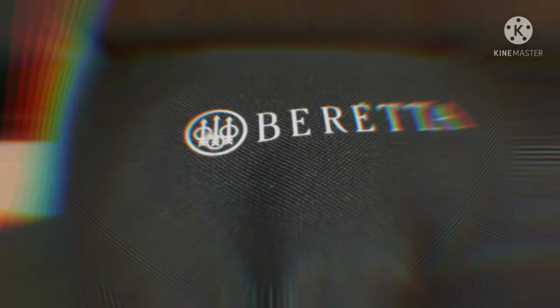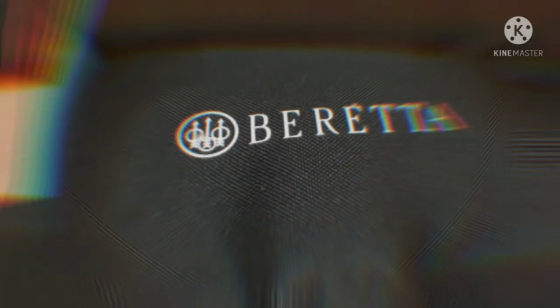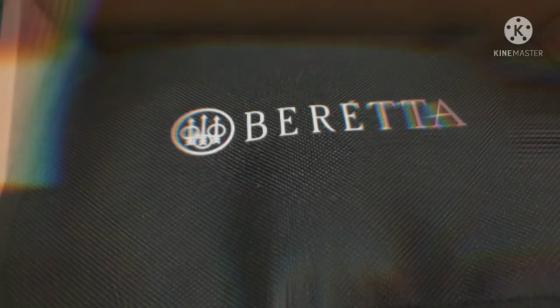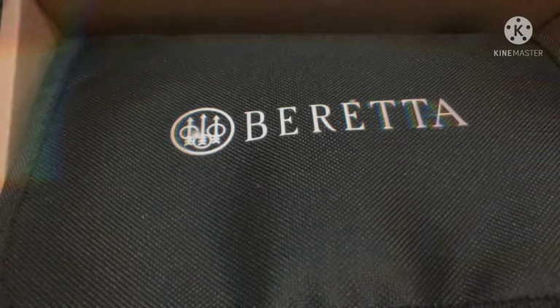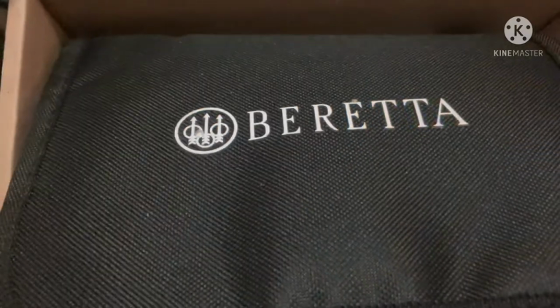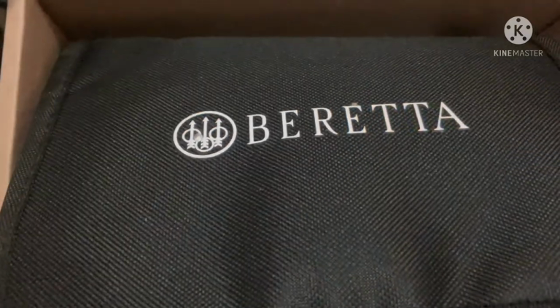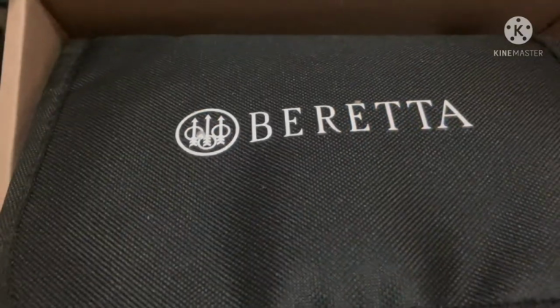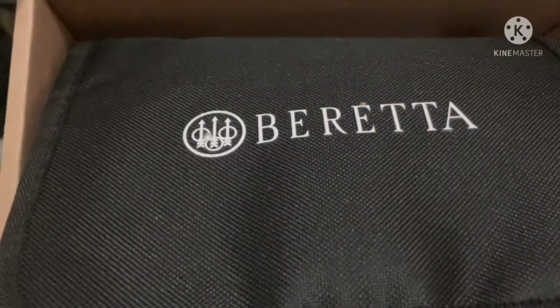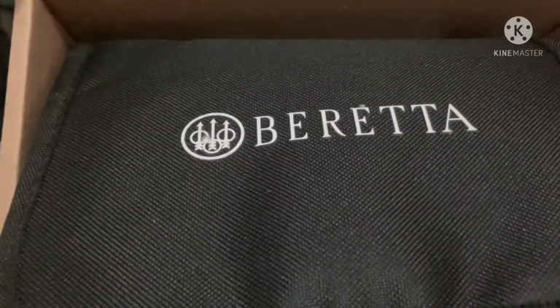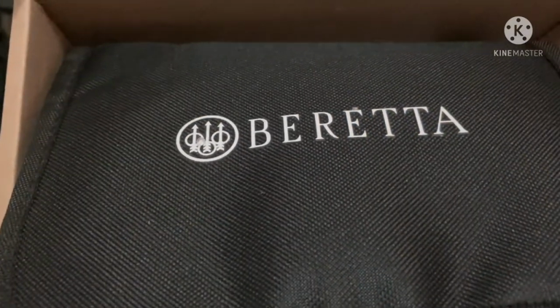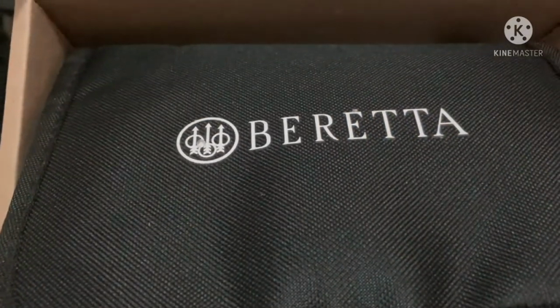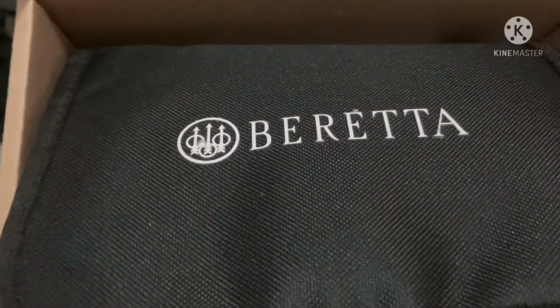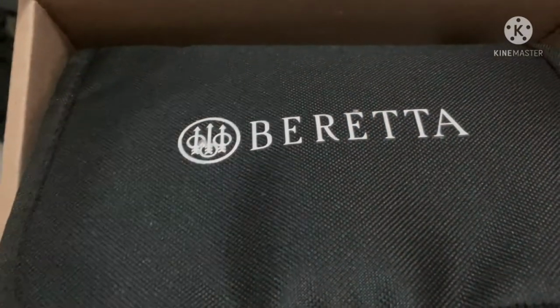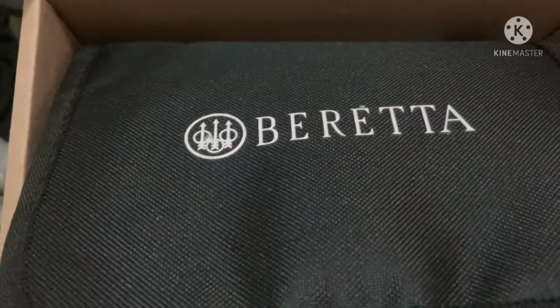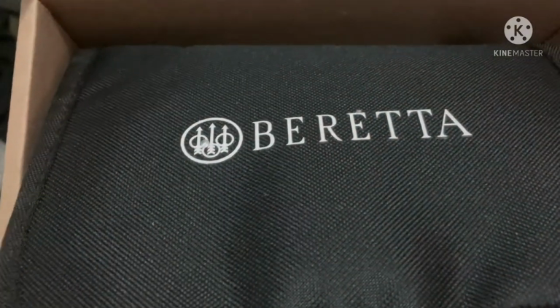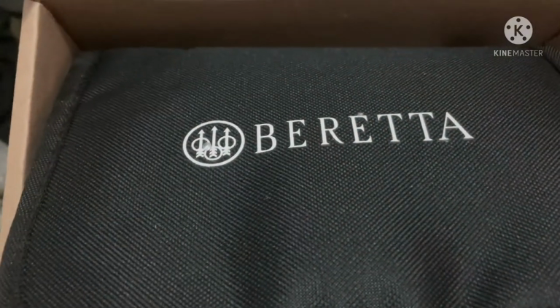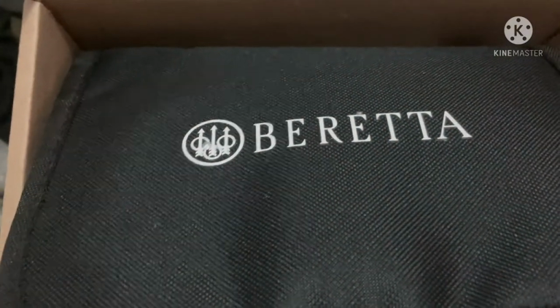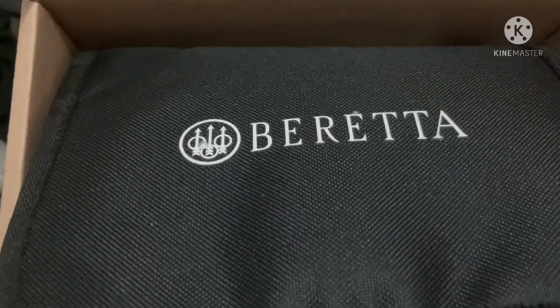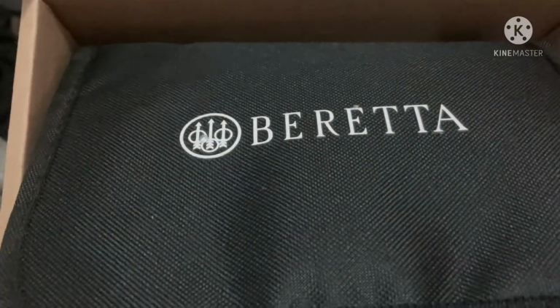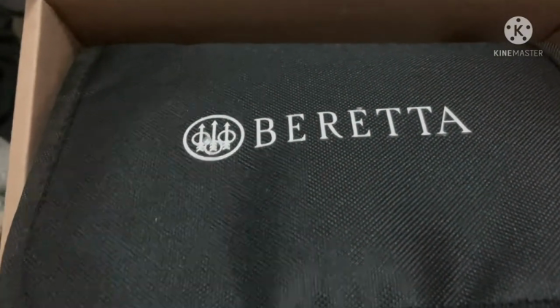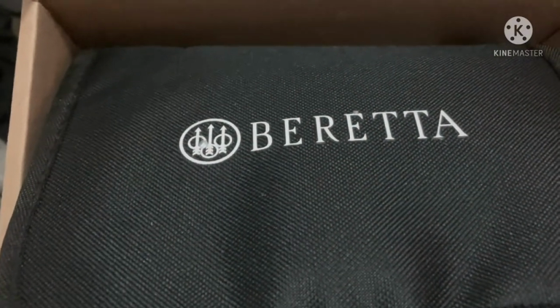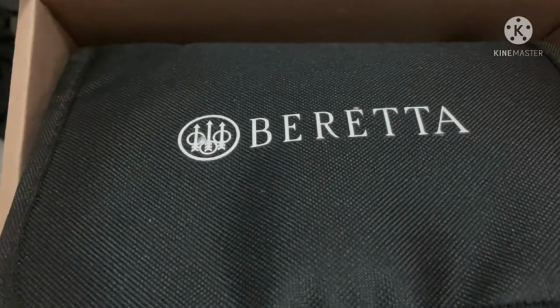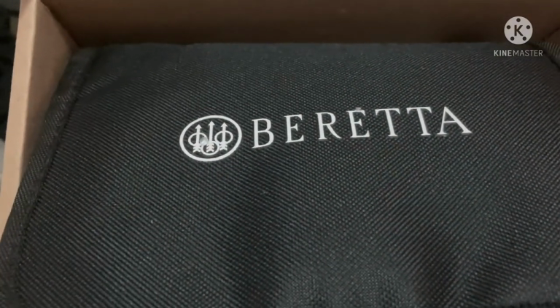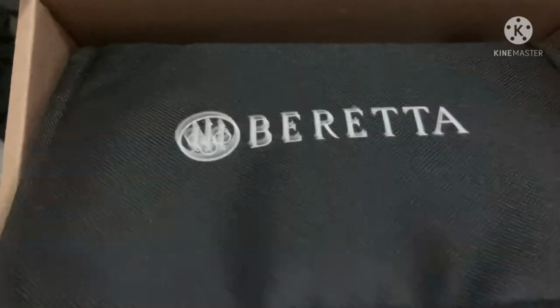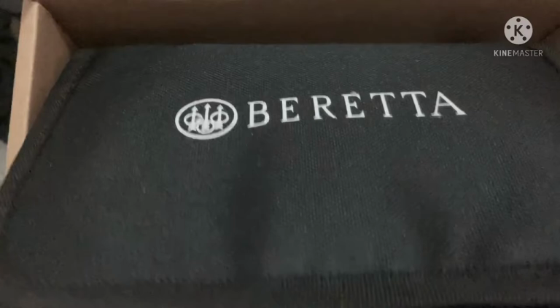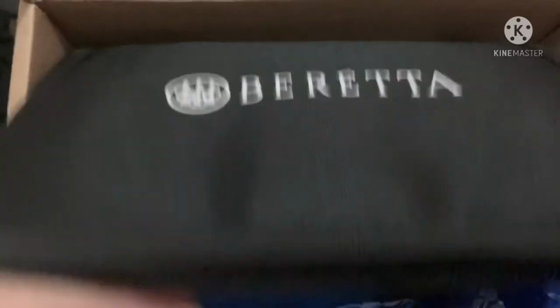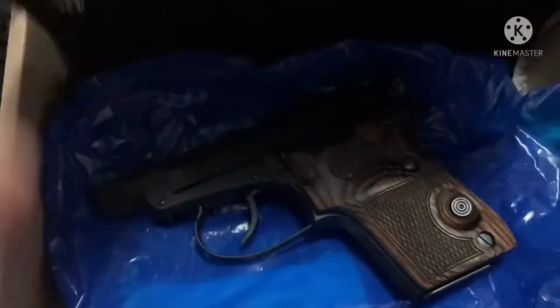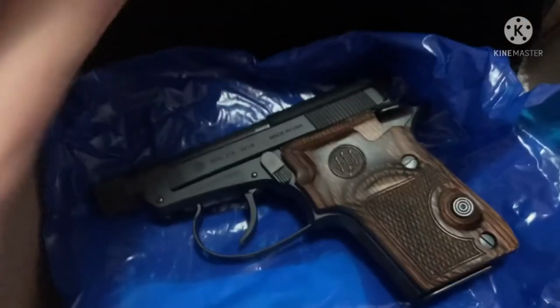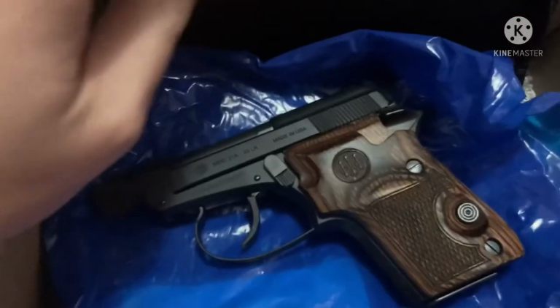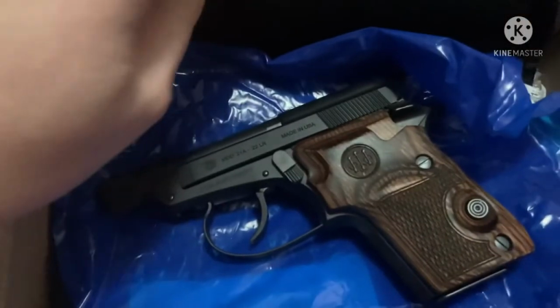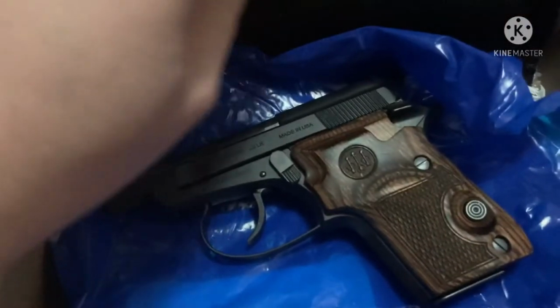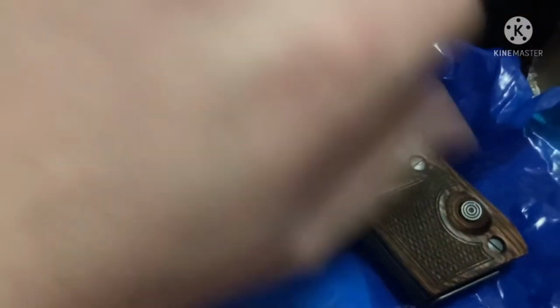Welcome back, this is Tactical. Today we're taking a quick look at the Beretta 21A Covert suppressor ready.